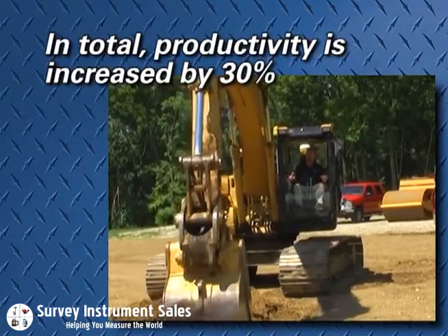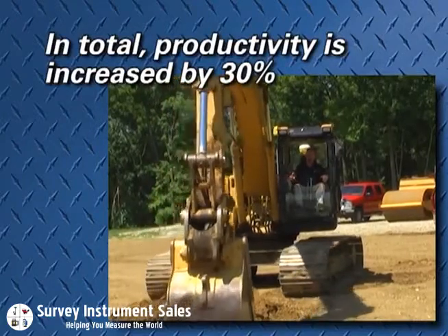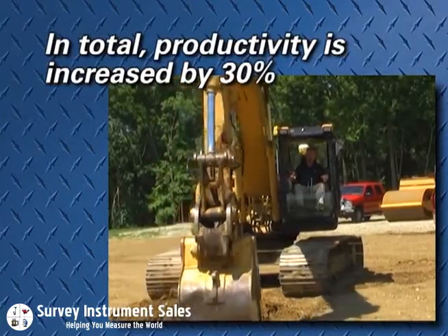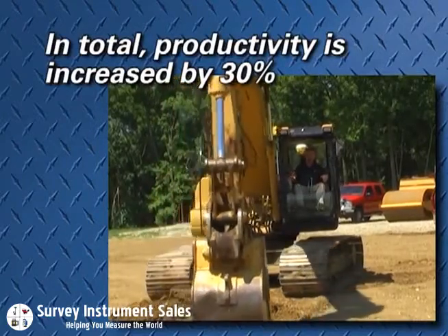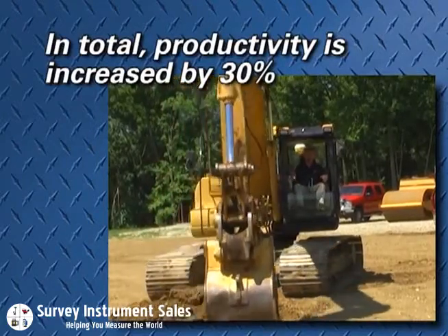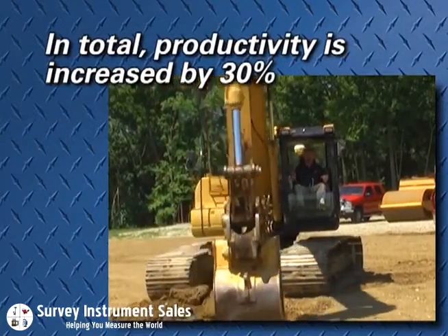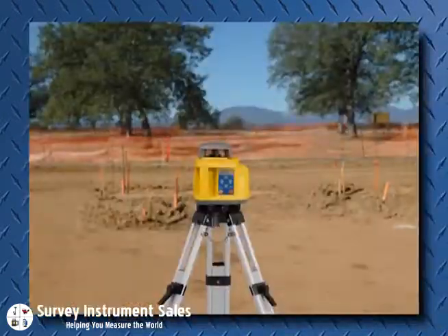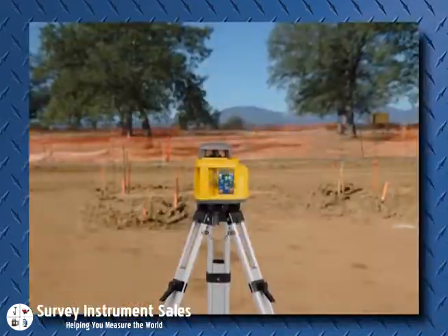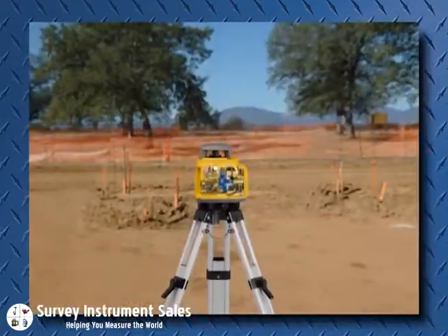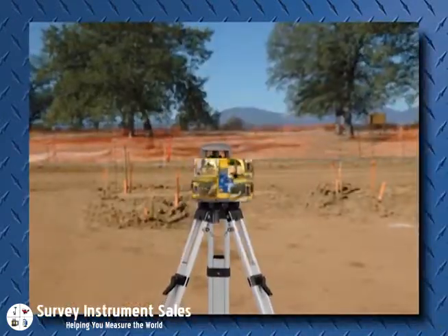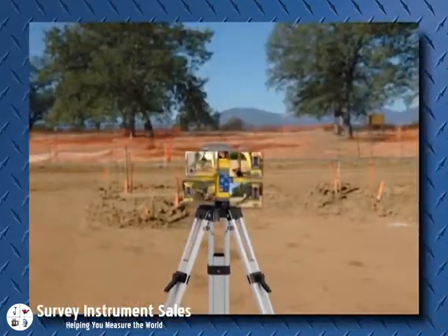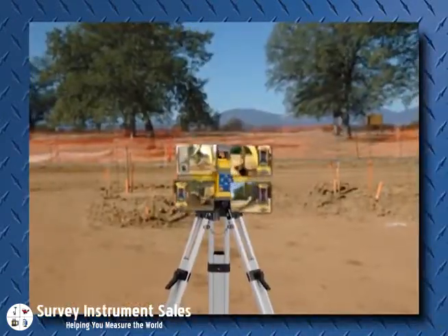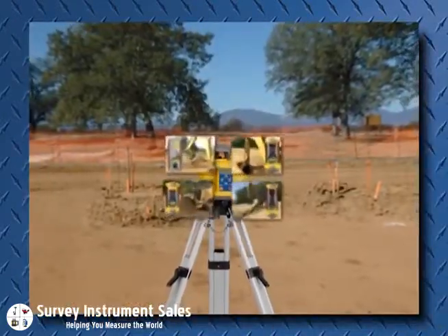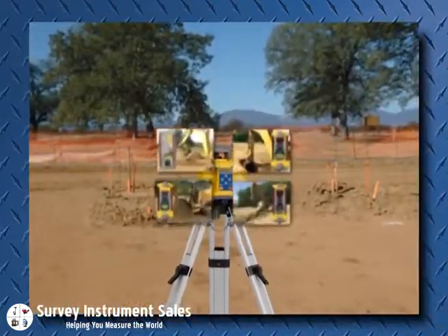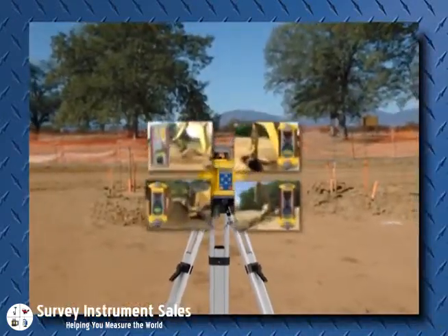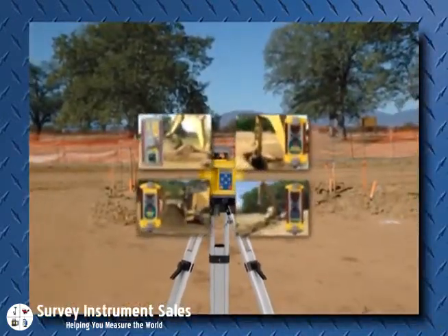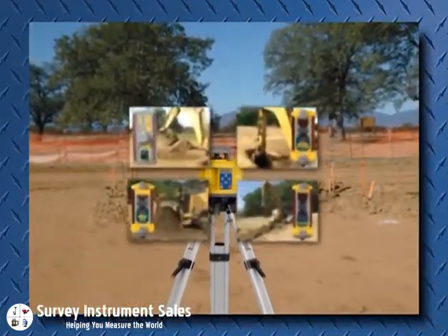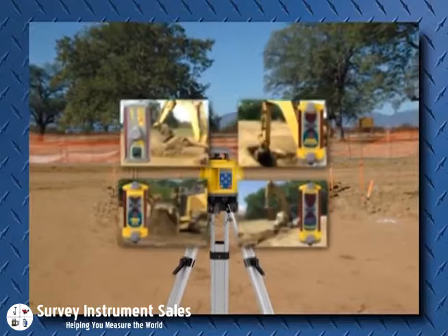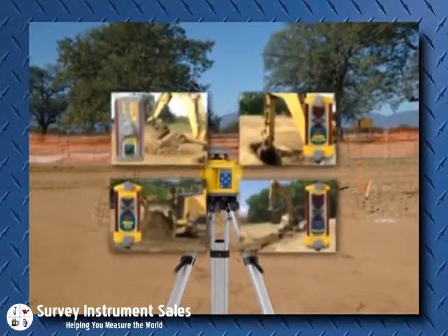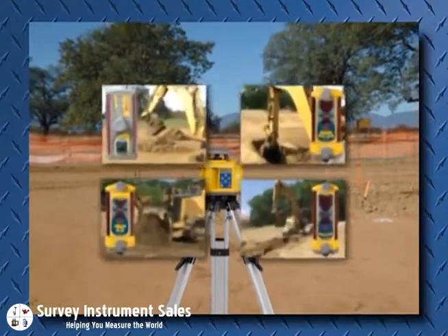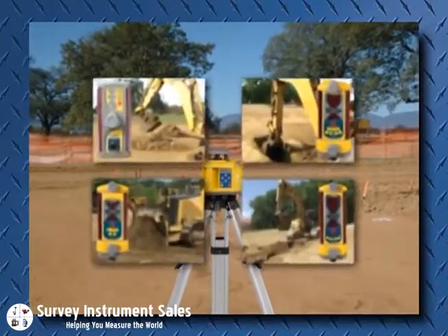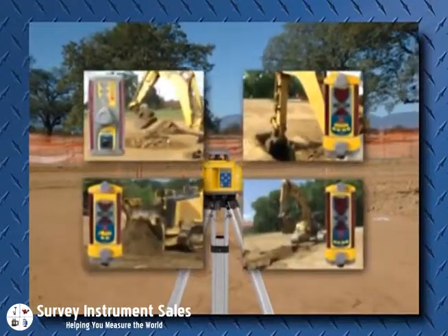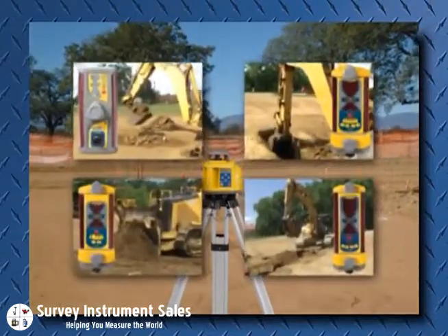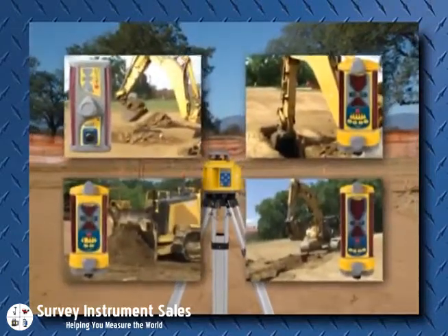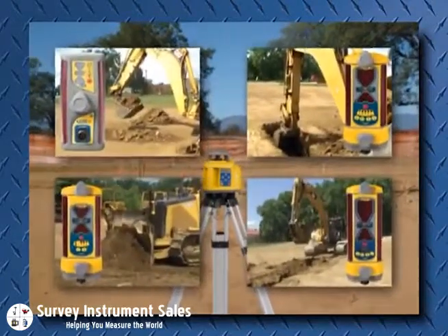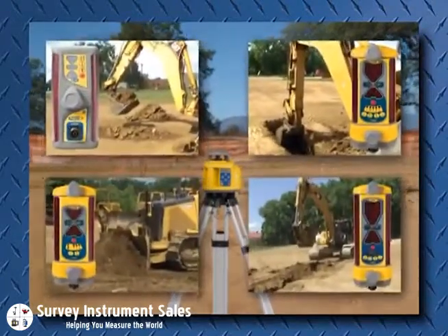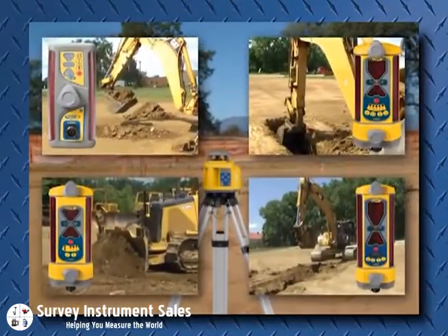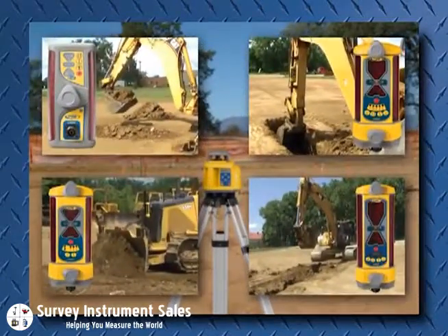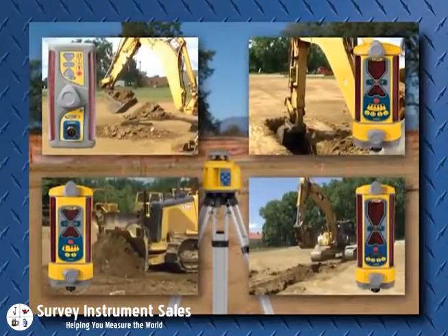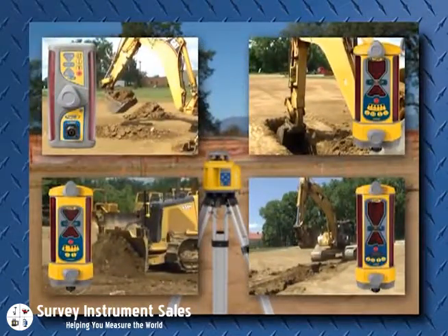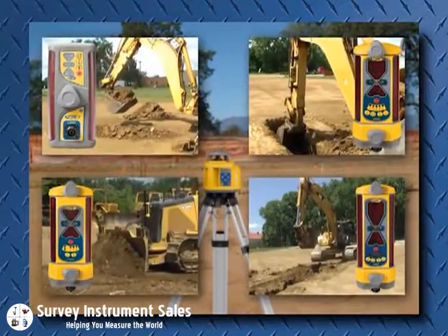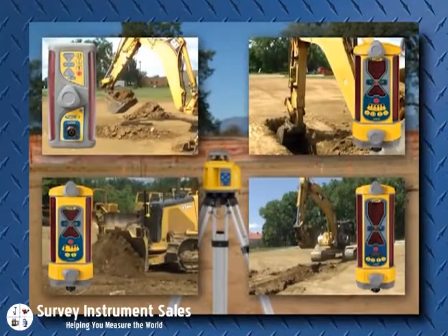LR receivers typically pay for themselves in less than six weeks, and total productivity is increased by 30 percent. Extend the beam with Spectra Precision LR receivers.